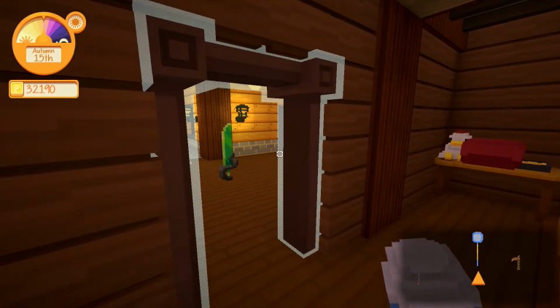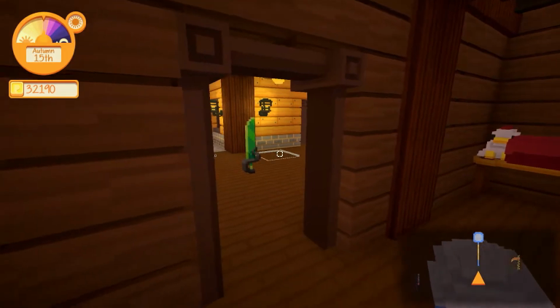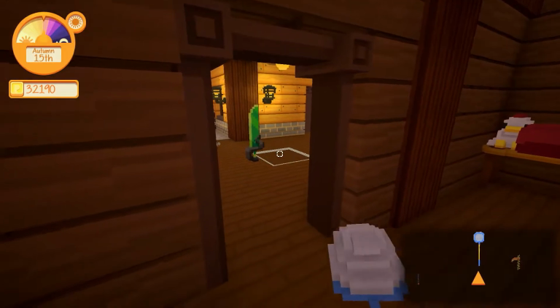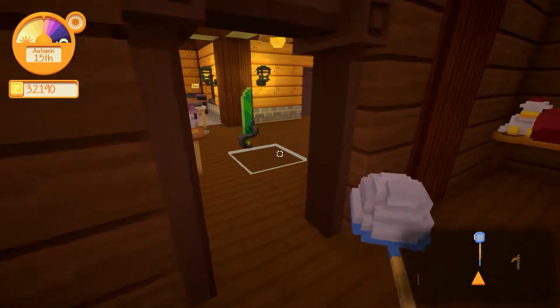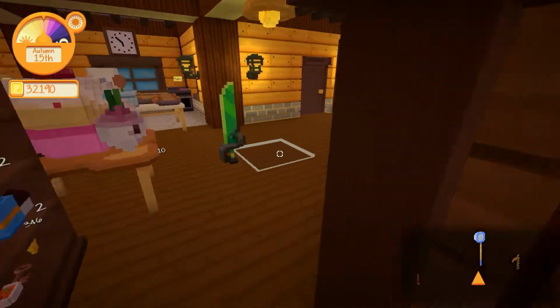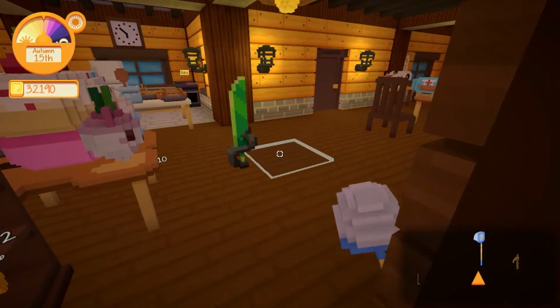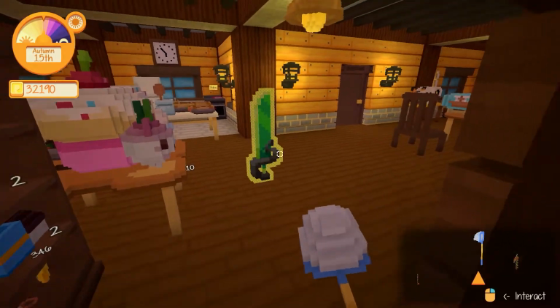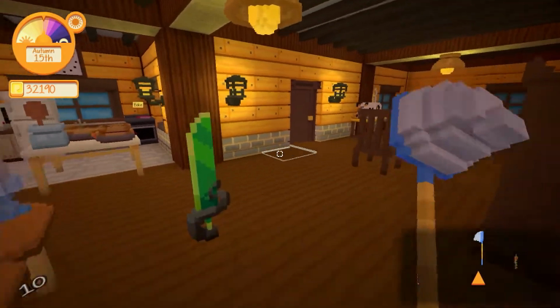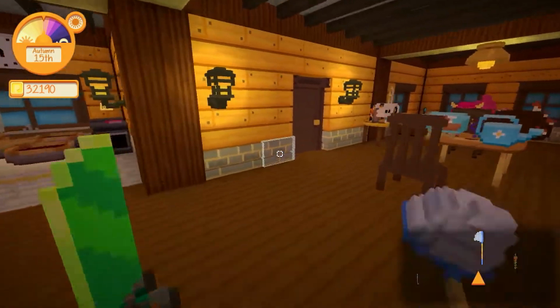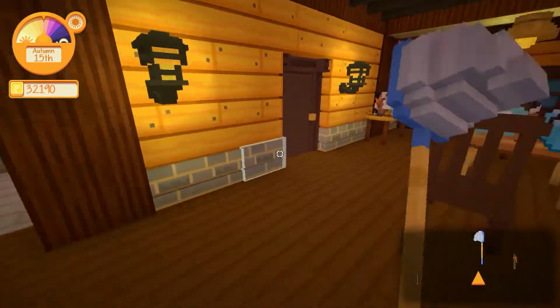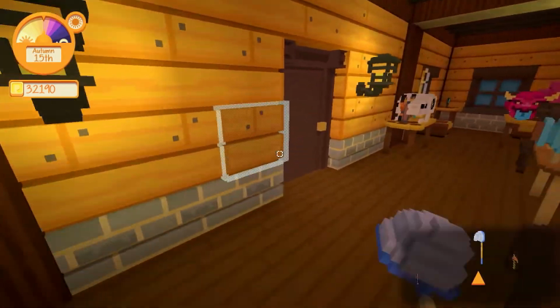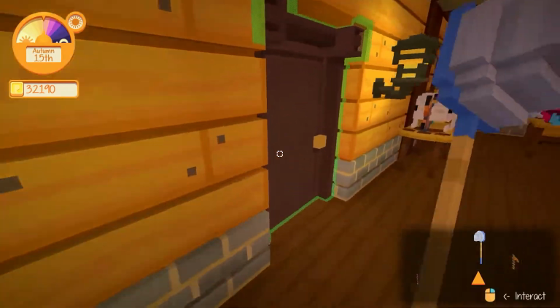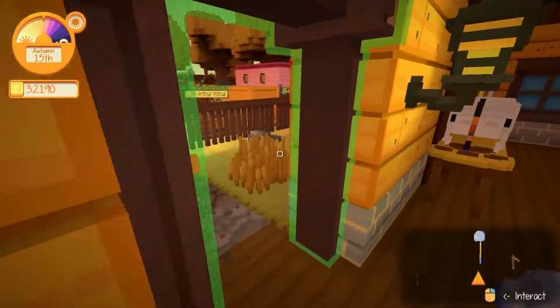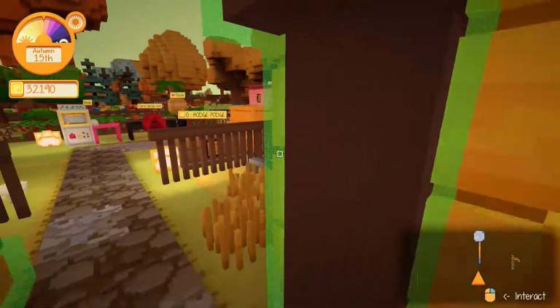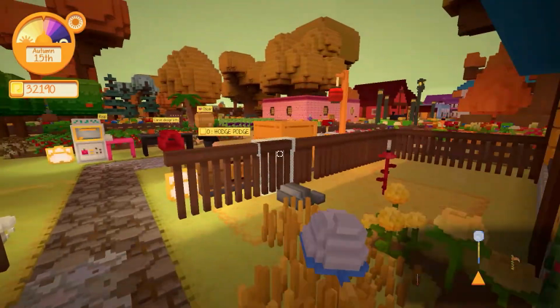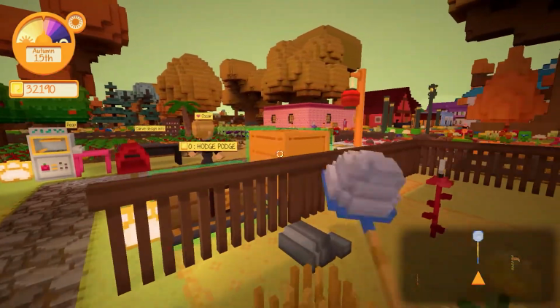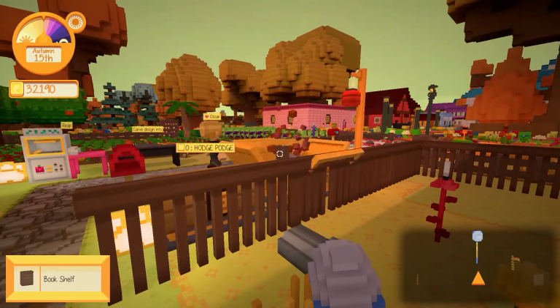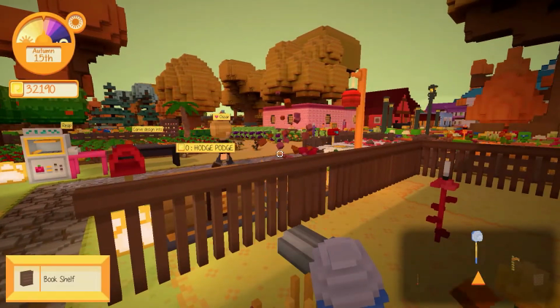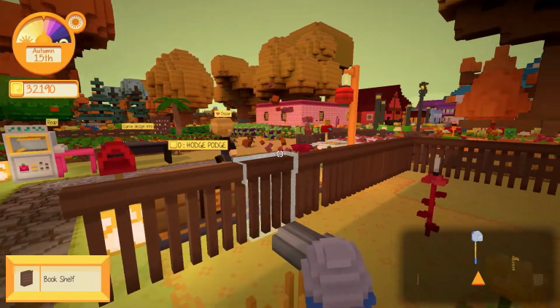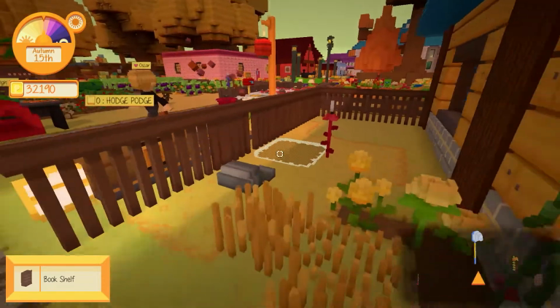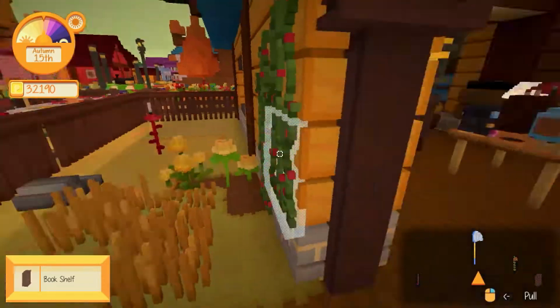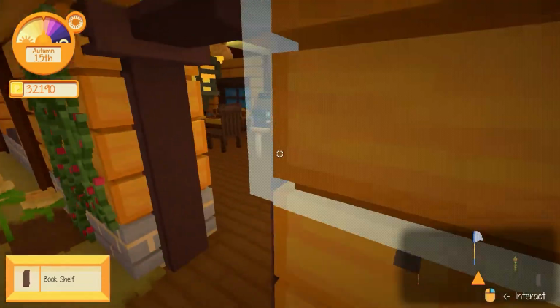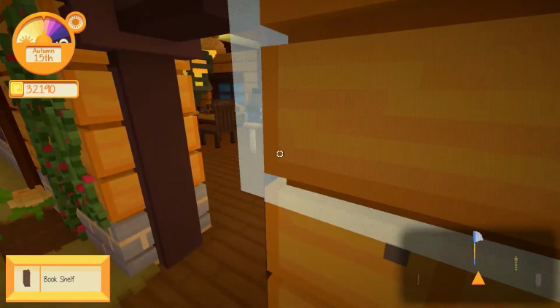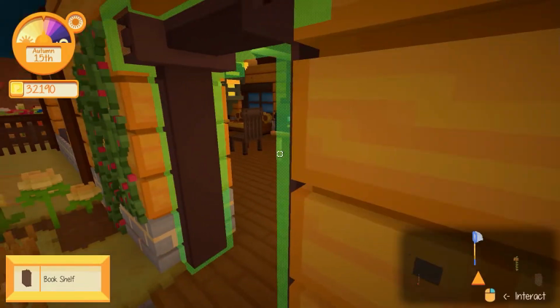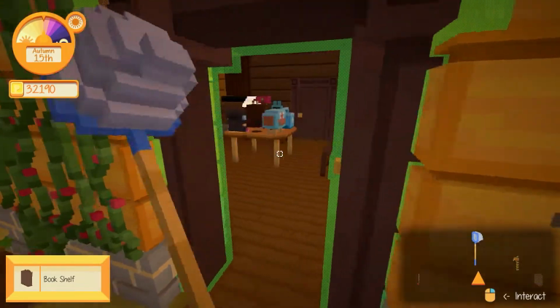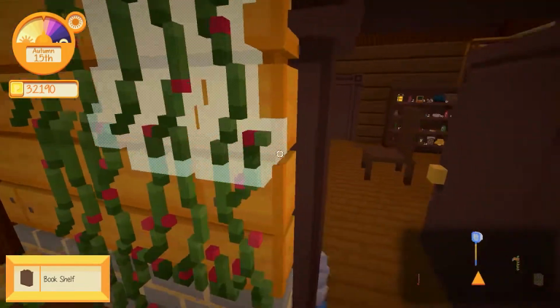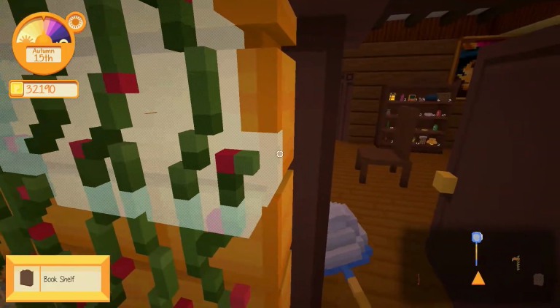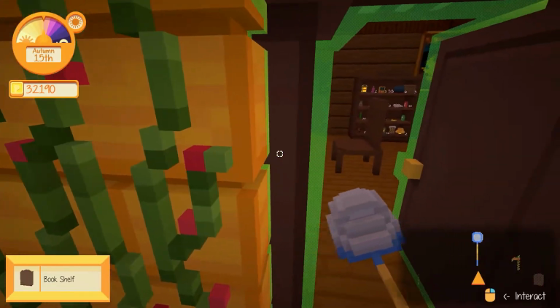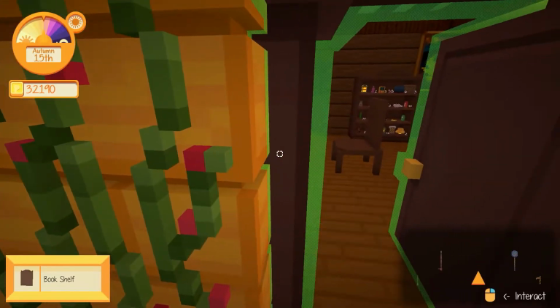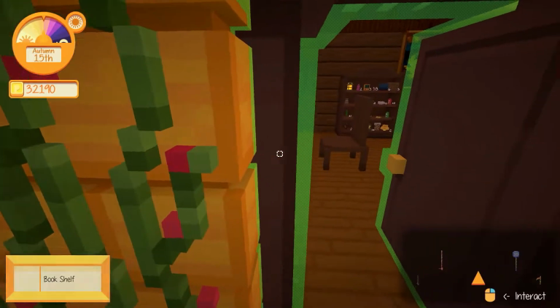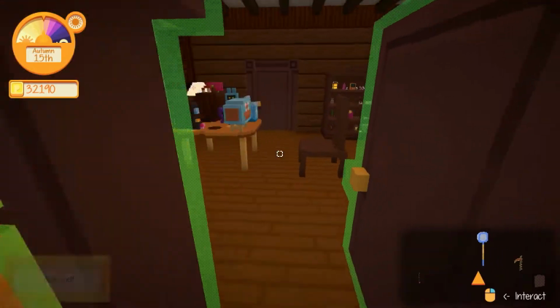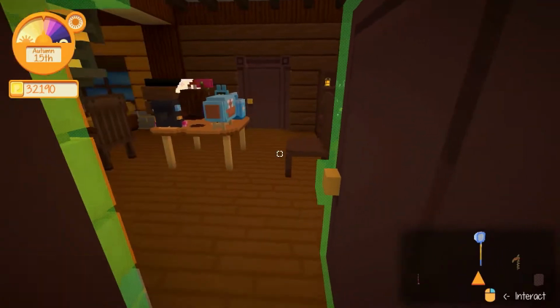Good morning, friends and fellow farmers. Let's go see if our shelf has arrived. It has. All right, we have a bookshelf. So where are we going to put this thing?